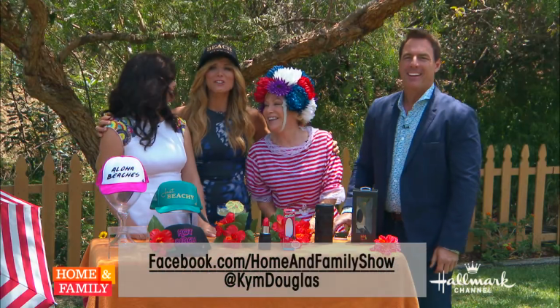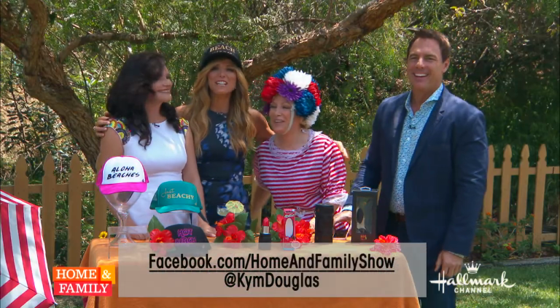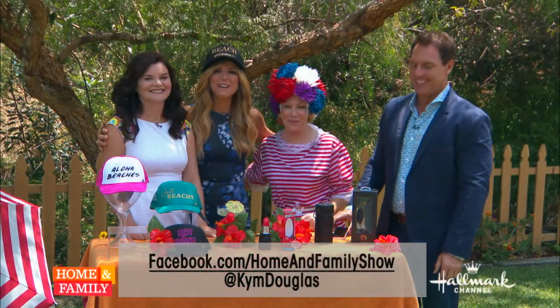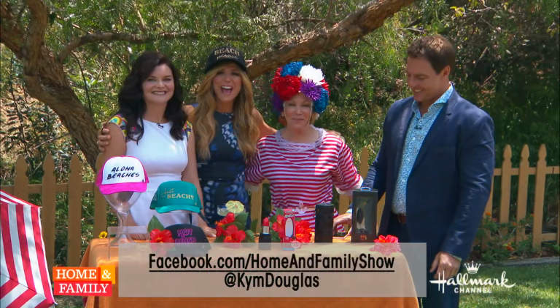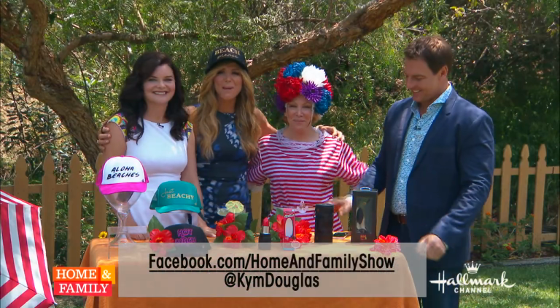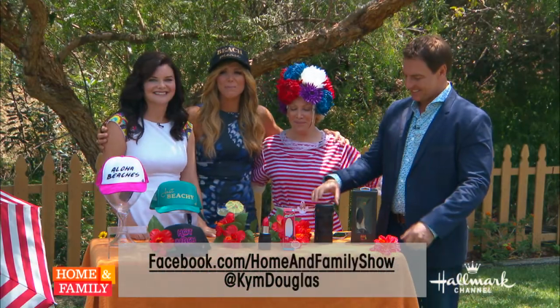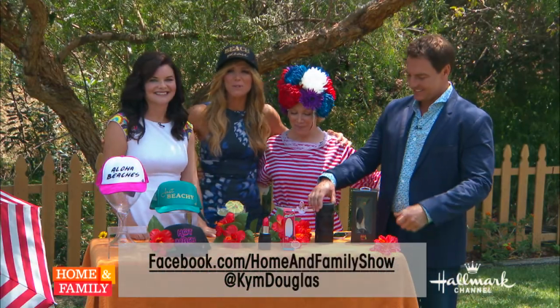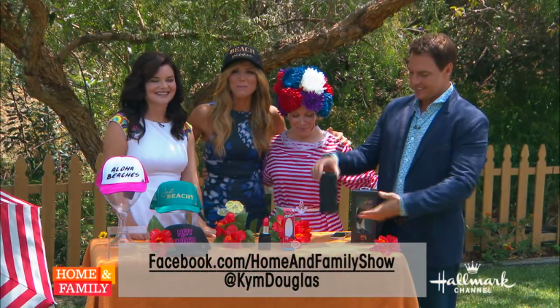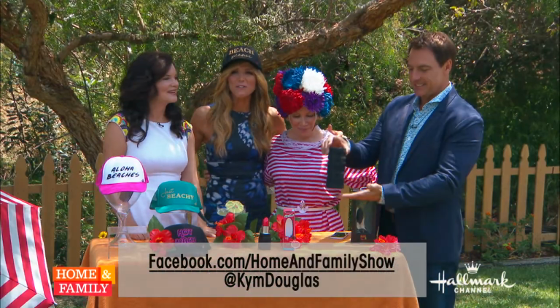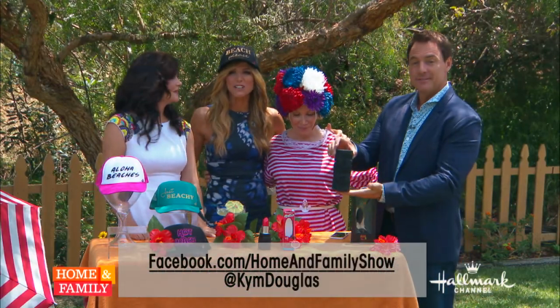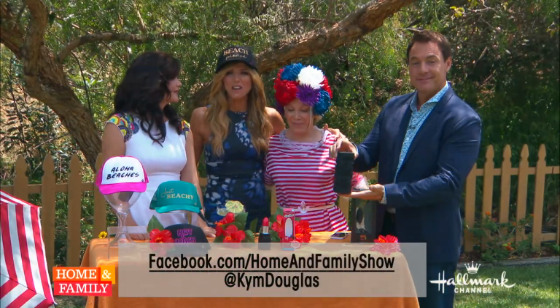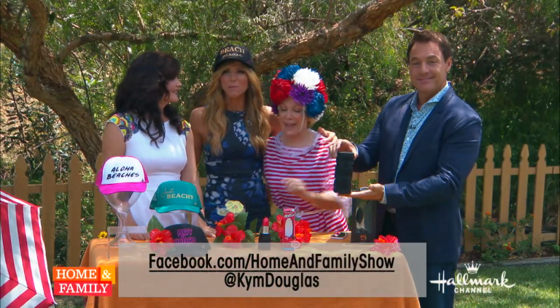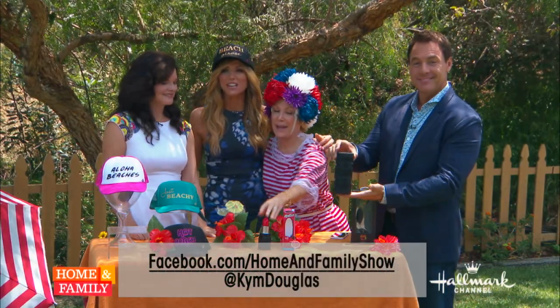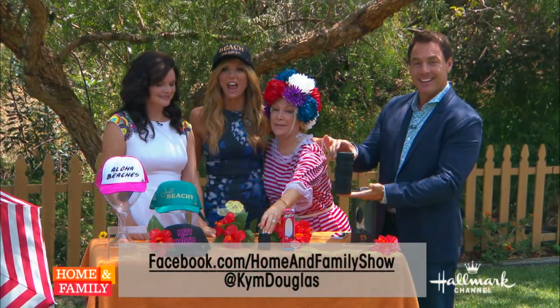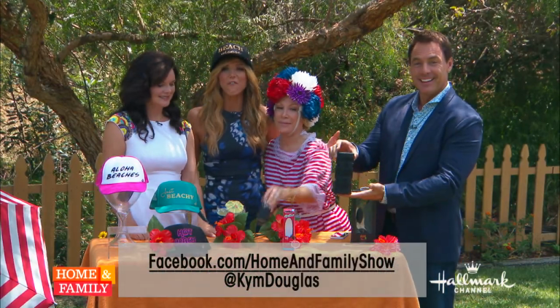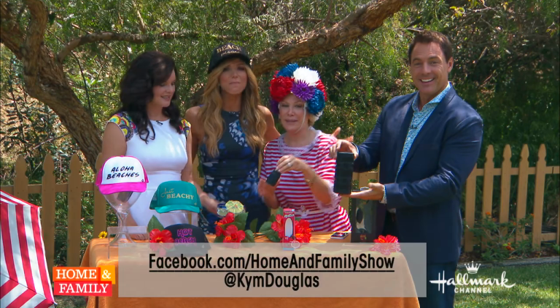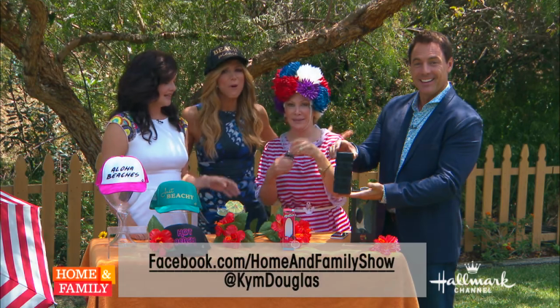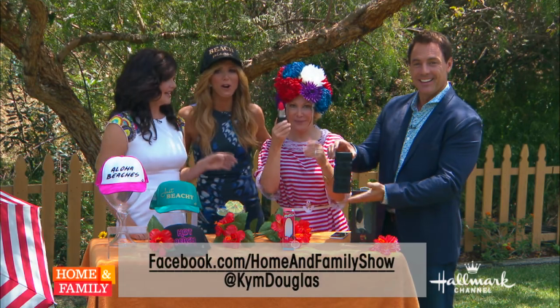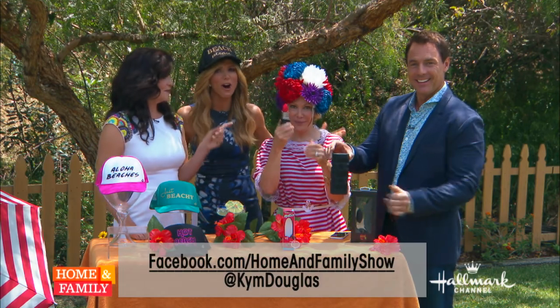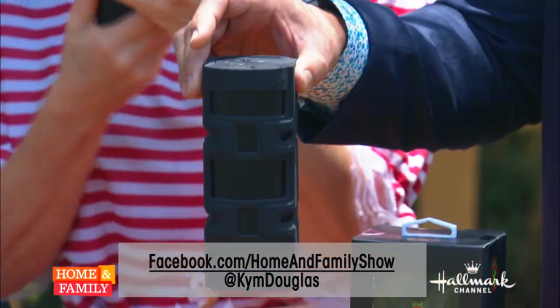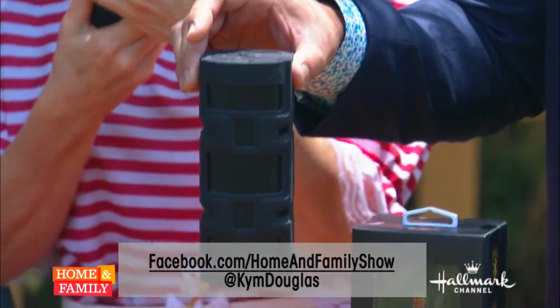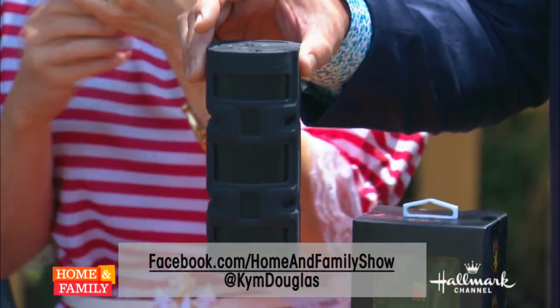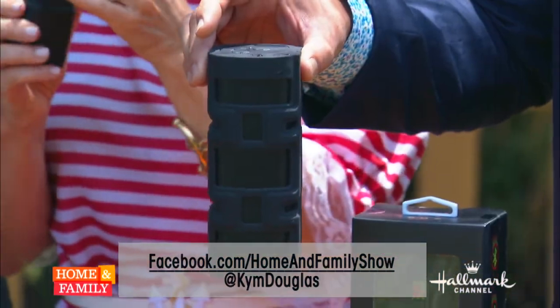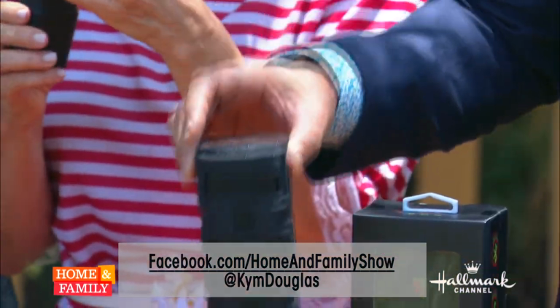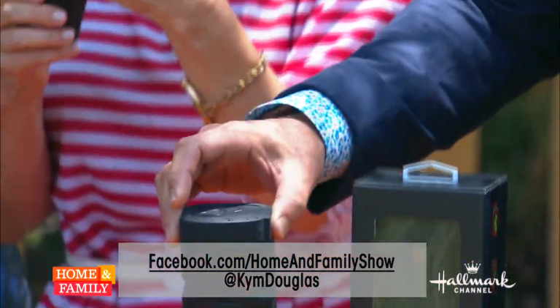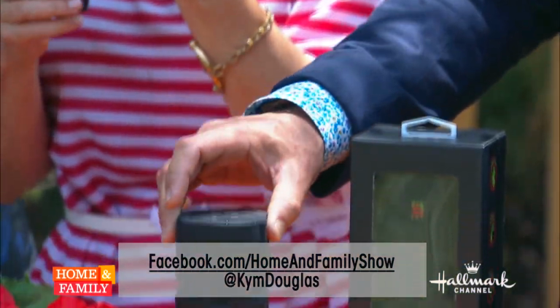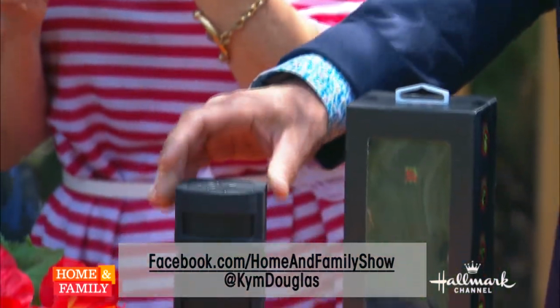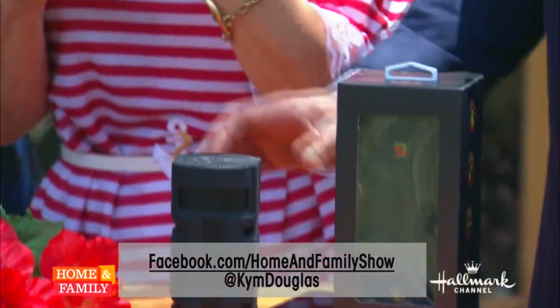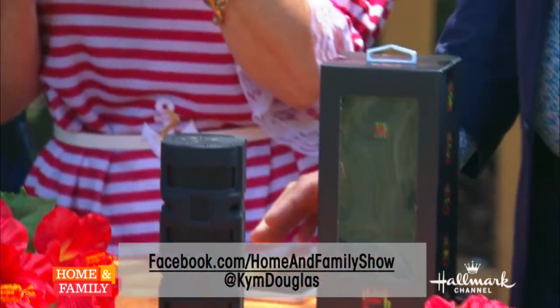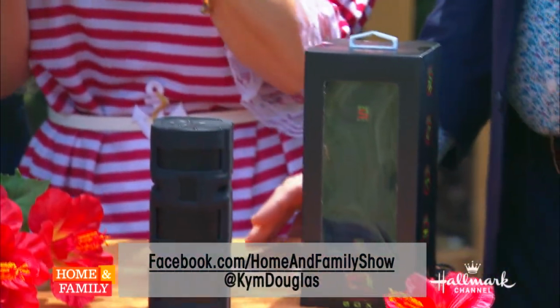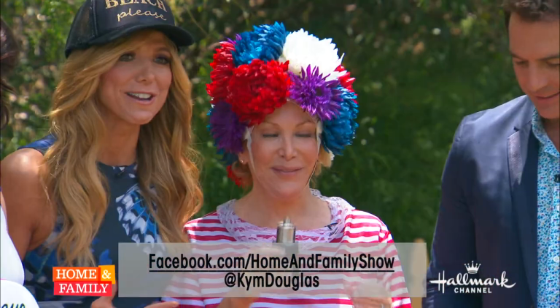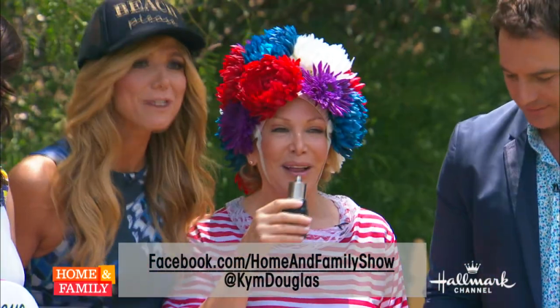For a chance to win an S-Box portable speaker, visit our Facebook page. For more awesomeness, follow Kim Douglas at Kim Douglas on Twitter and Instagram.